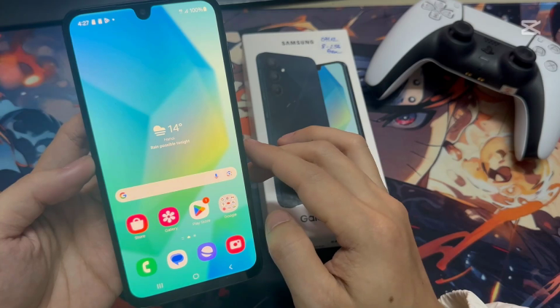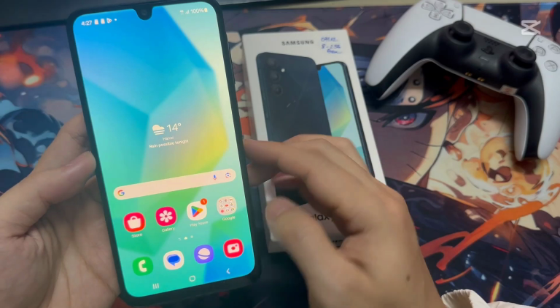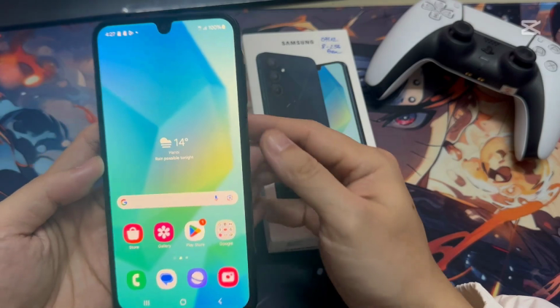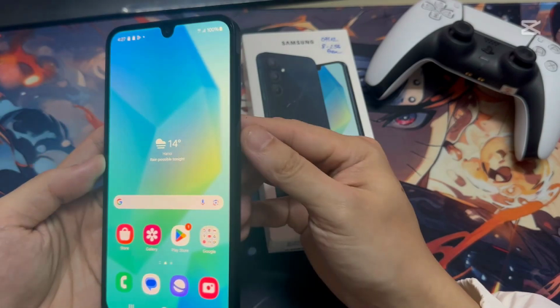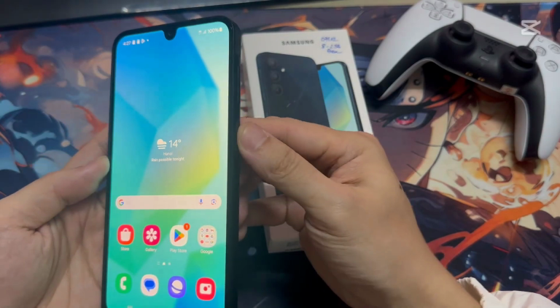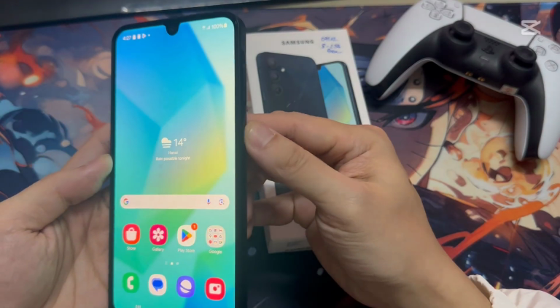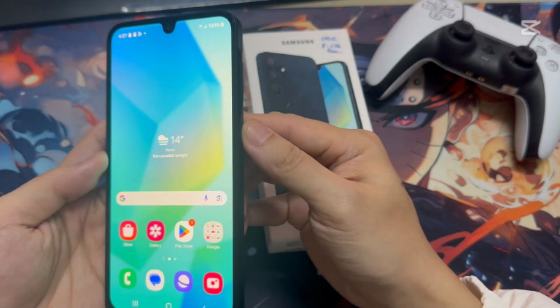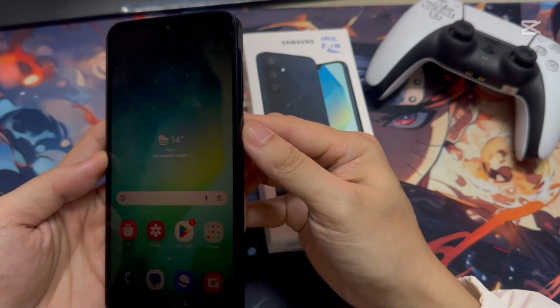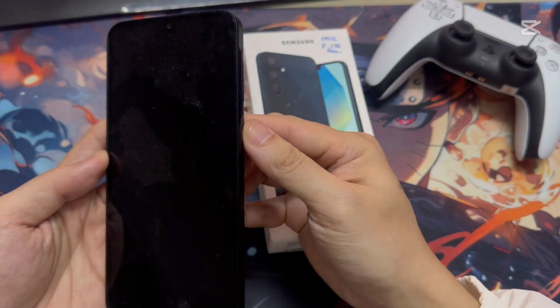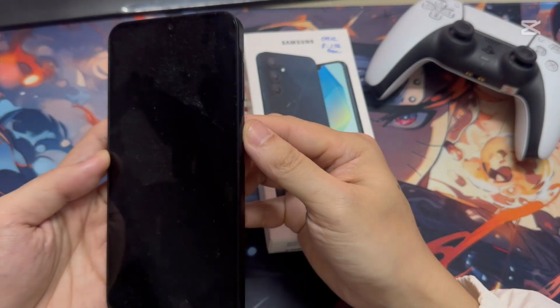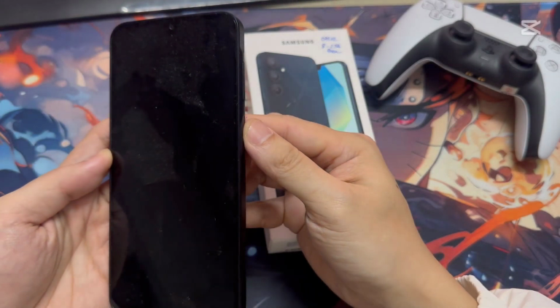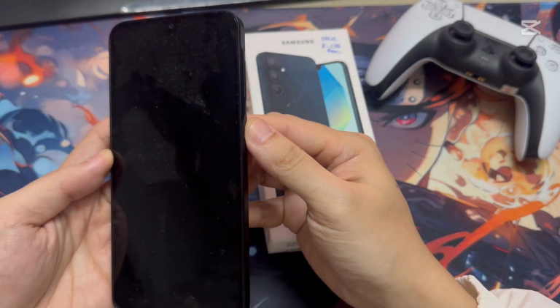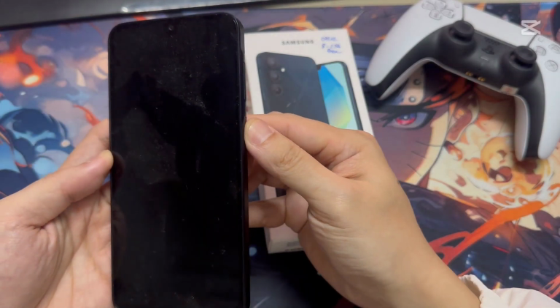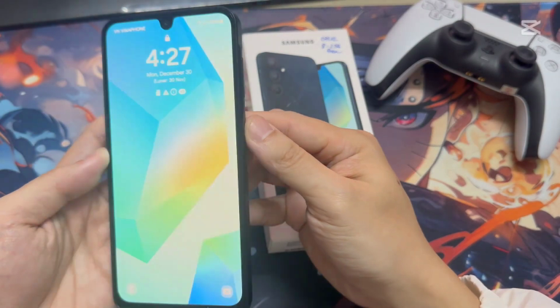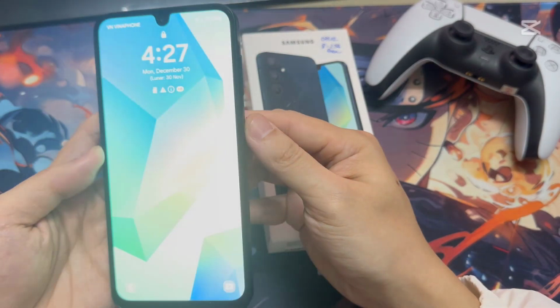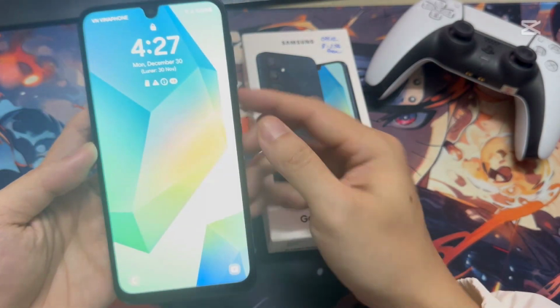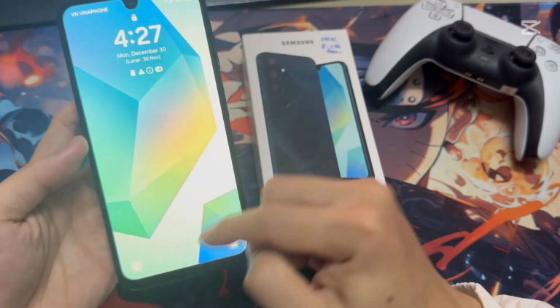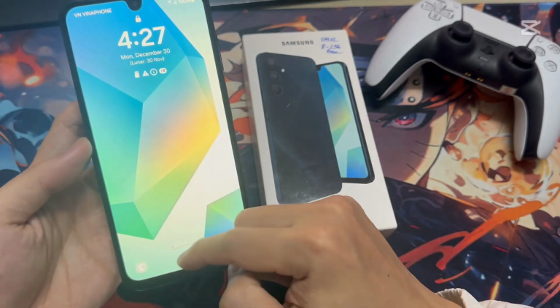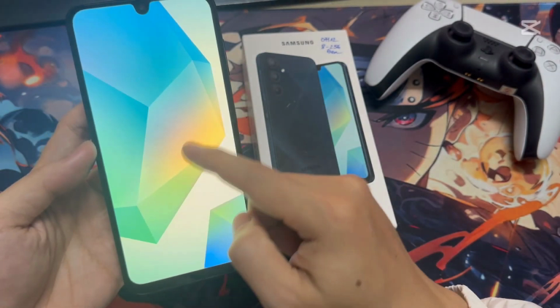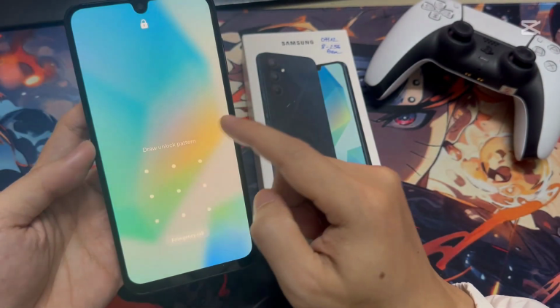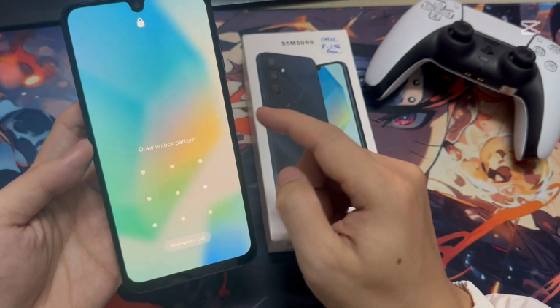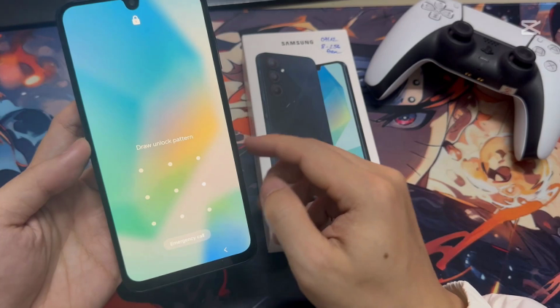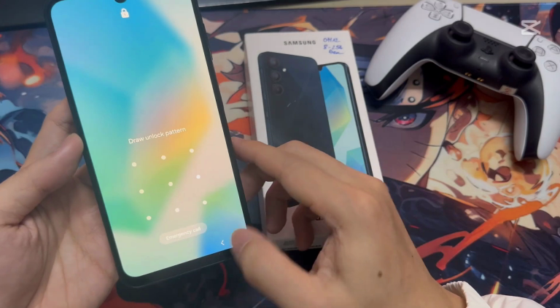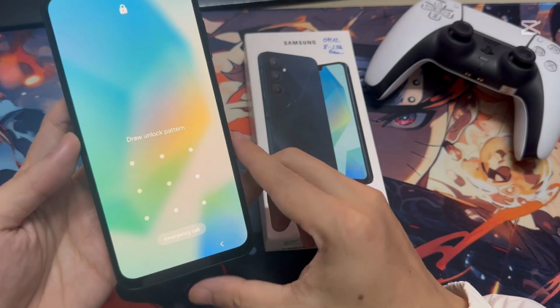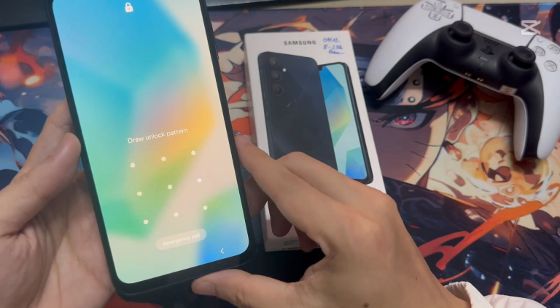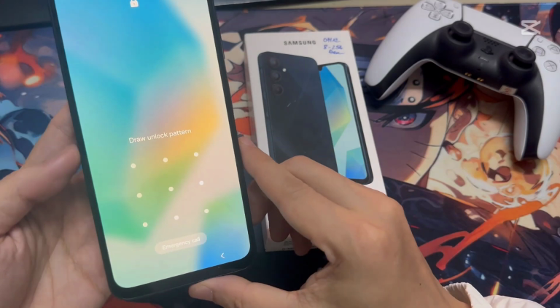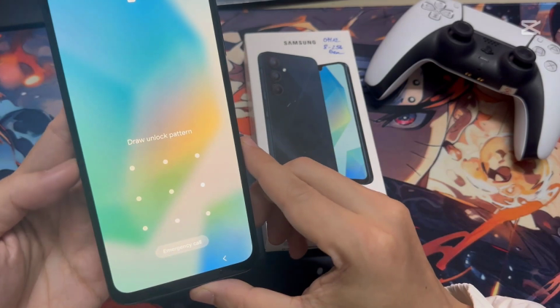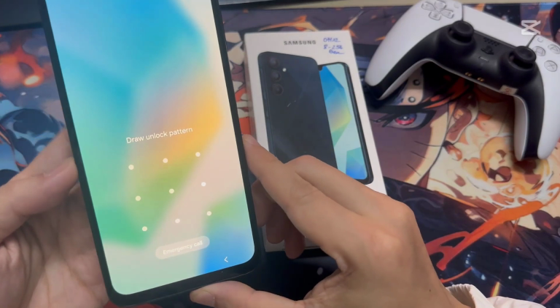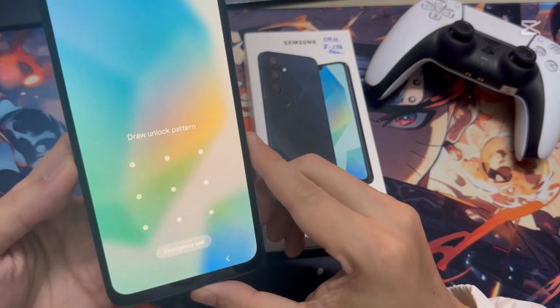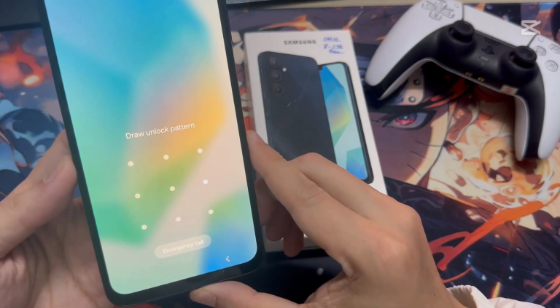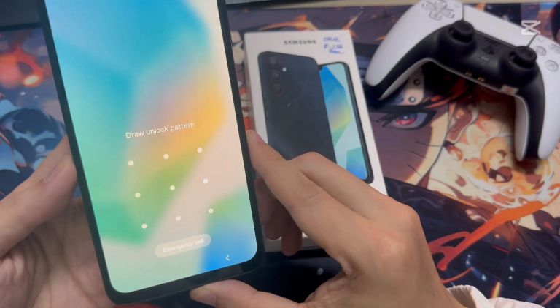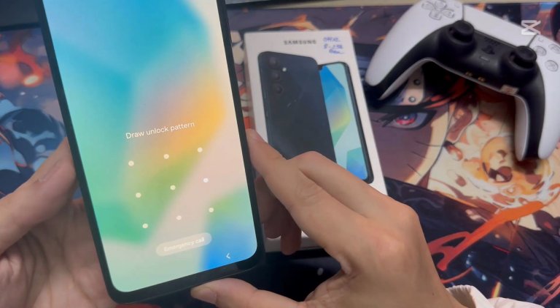Let me try to unlock. You can see it's not unlocking without adding the pattern. So this is how you can easily set up a pattern.